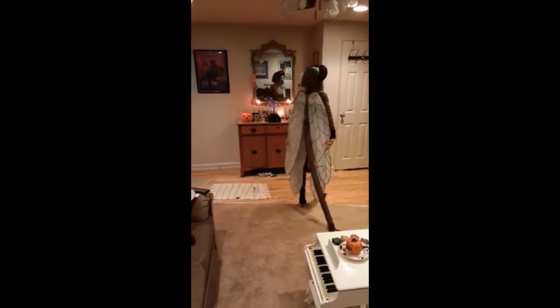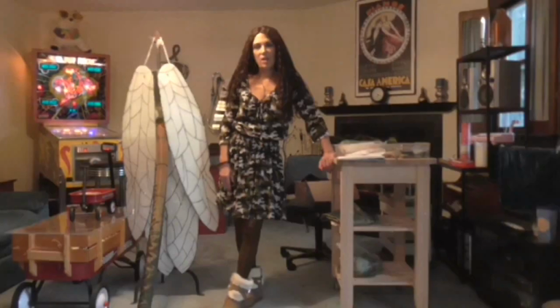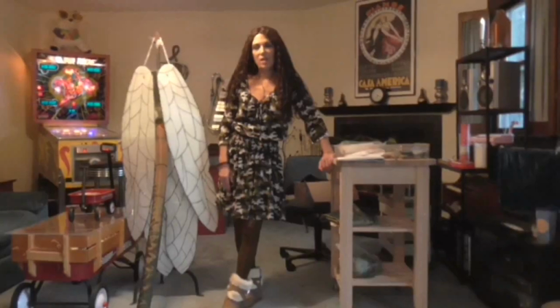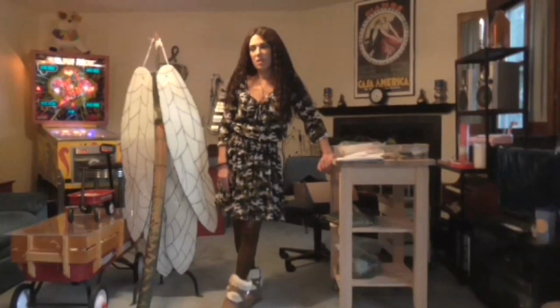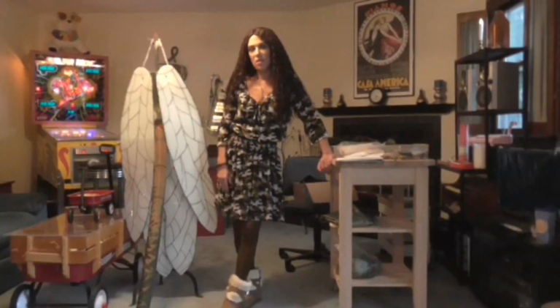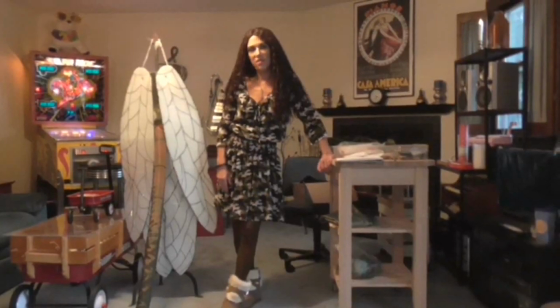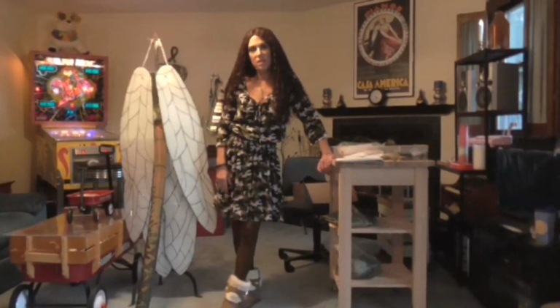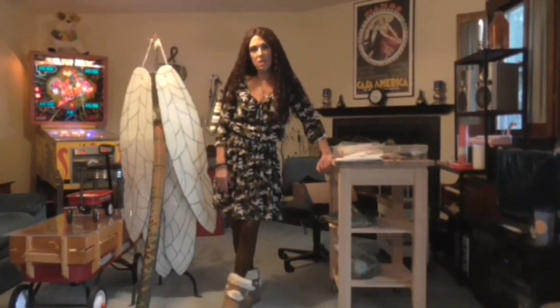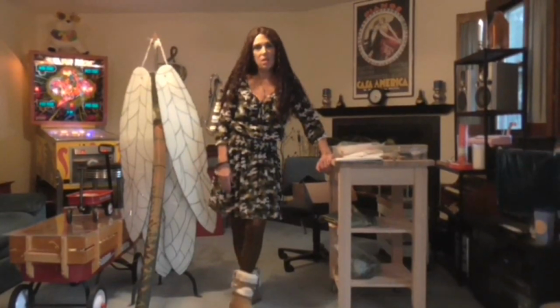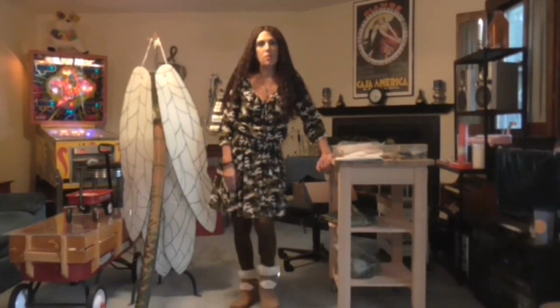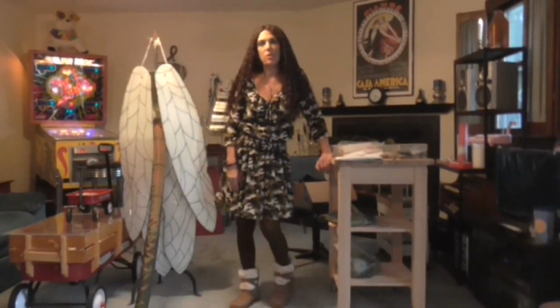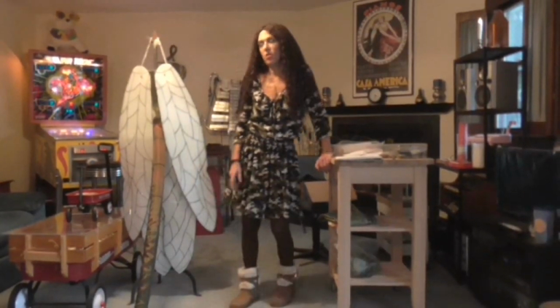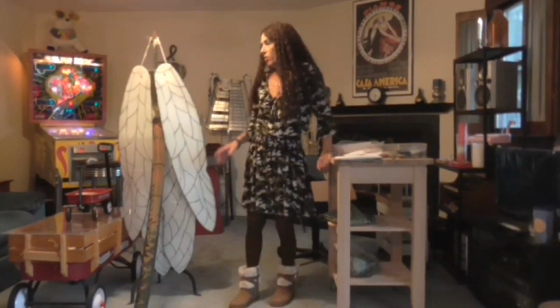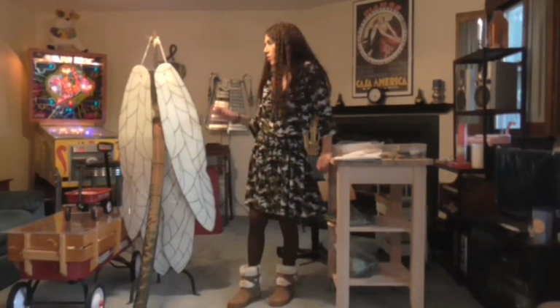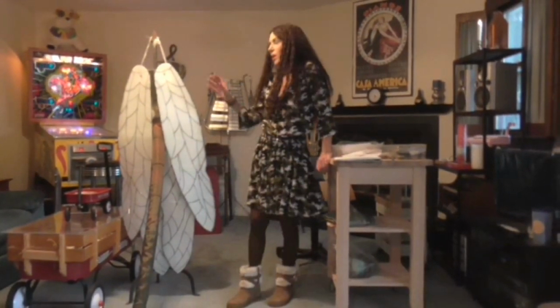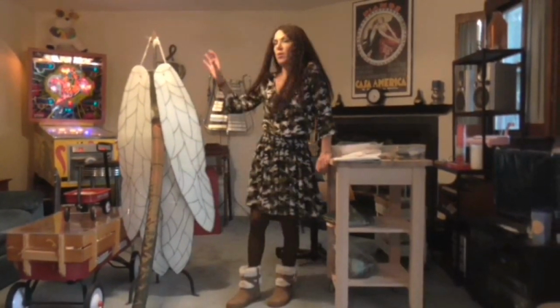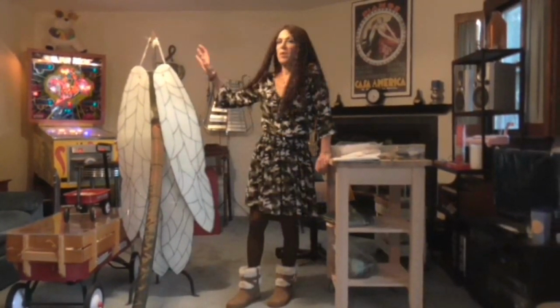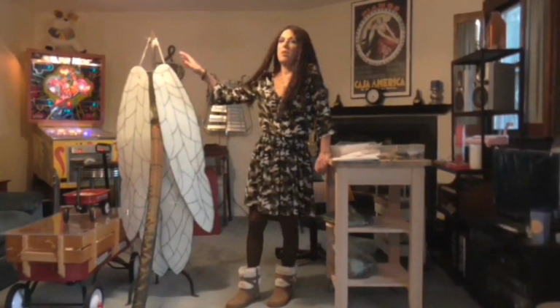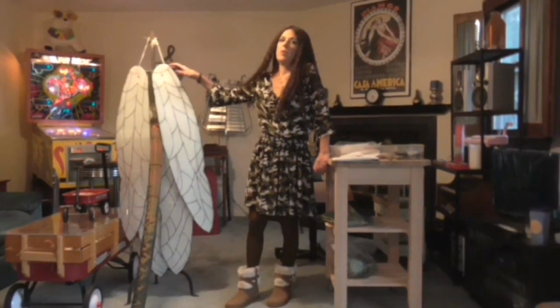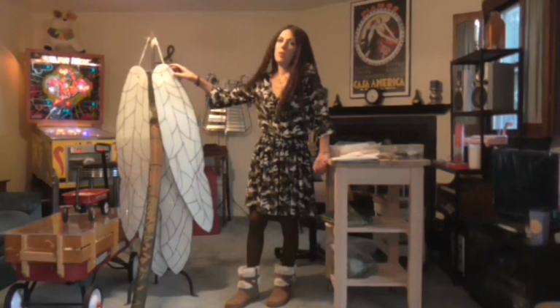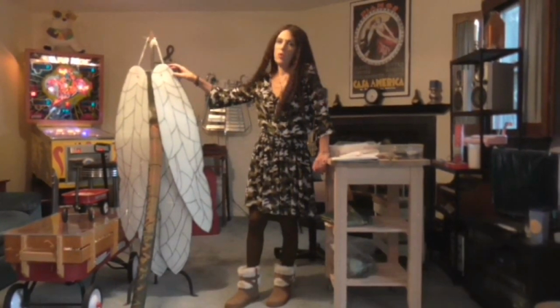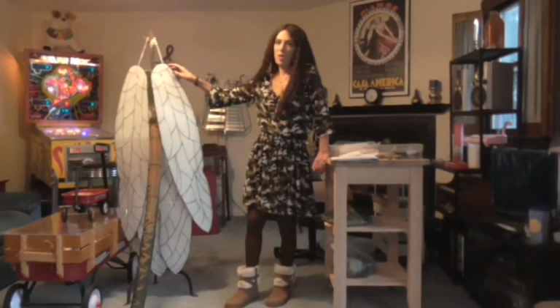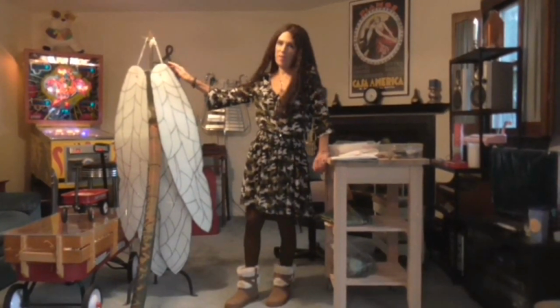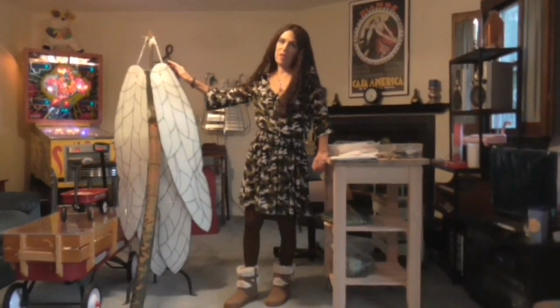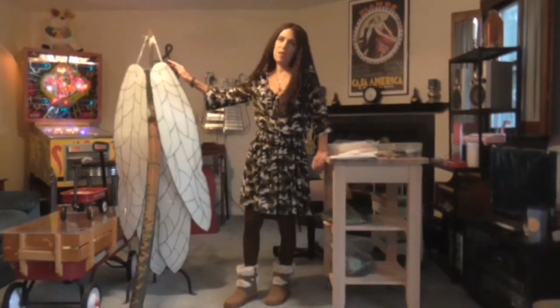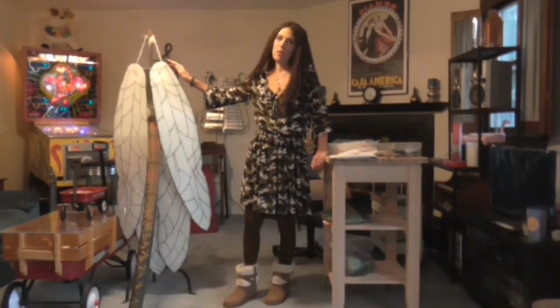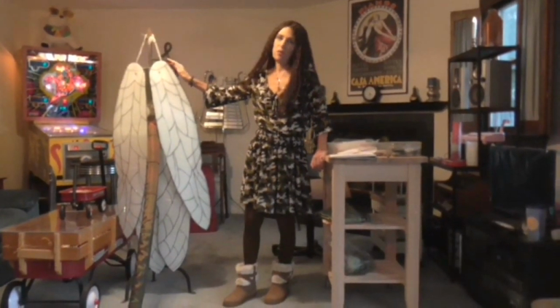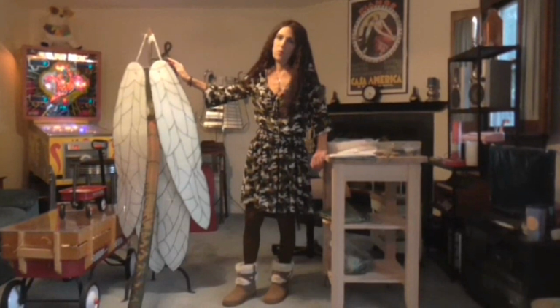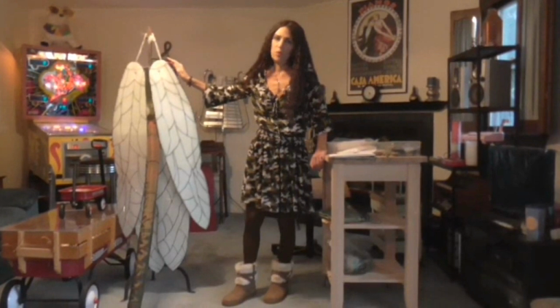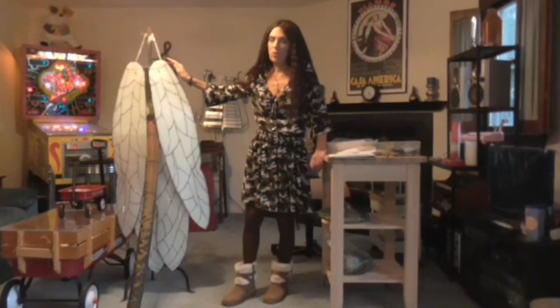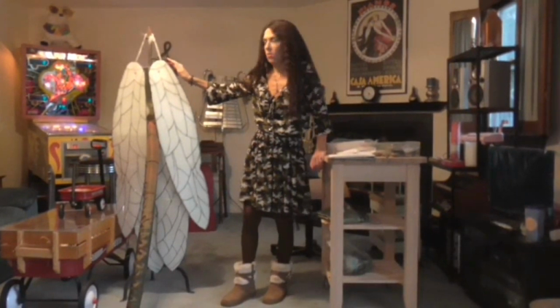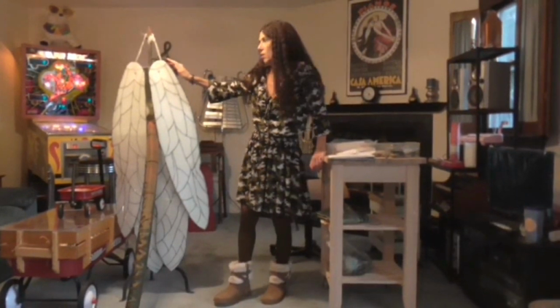Hi, this is Infinity, and I'm going to show you how I made the dragonfly costume you just saw.